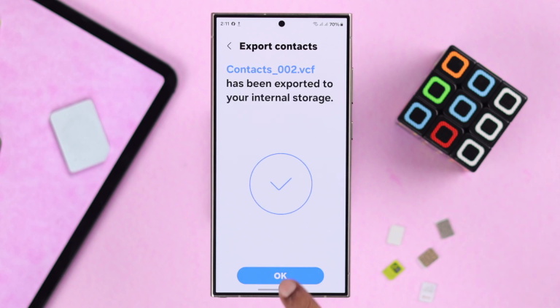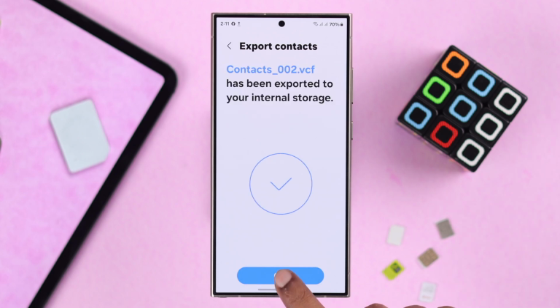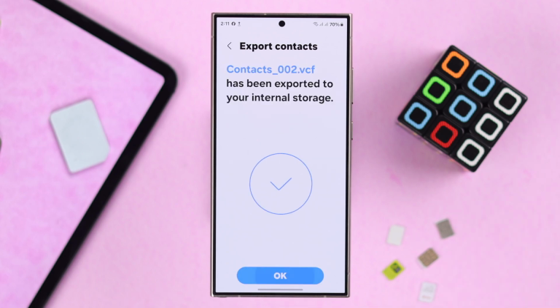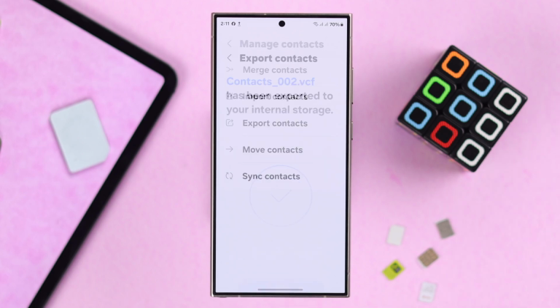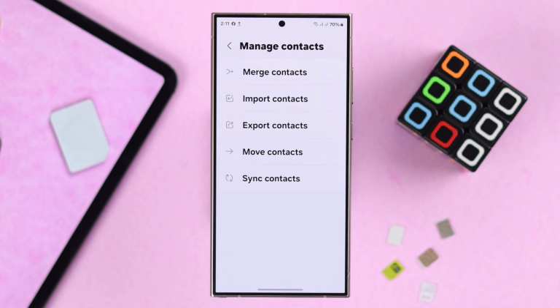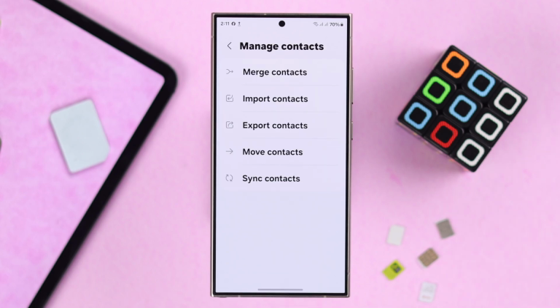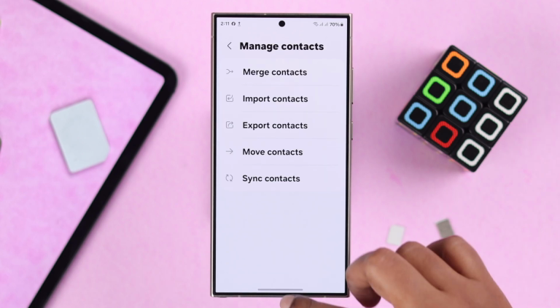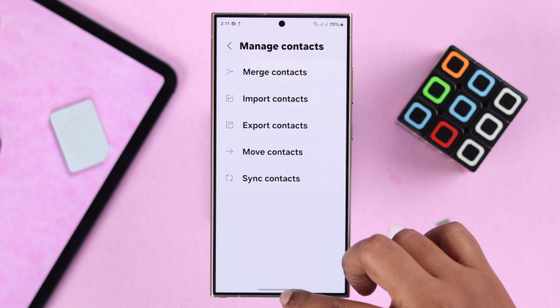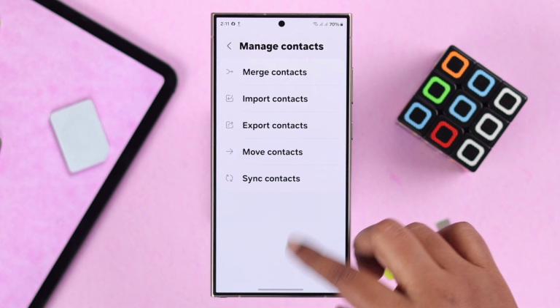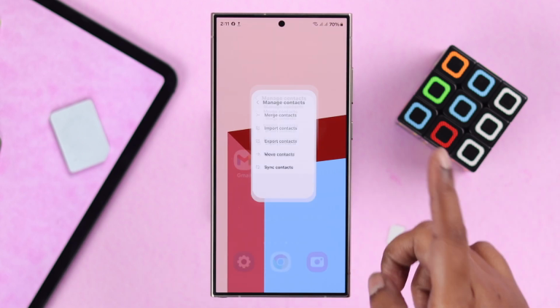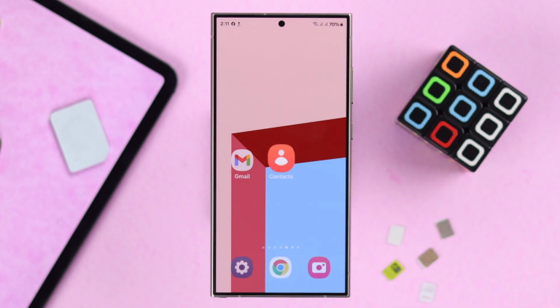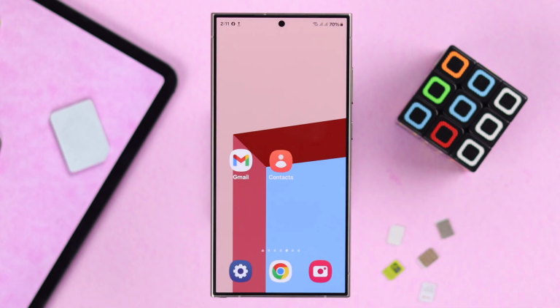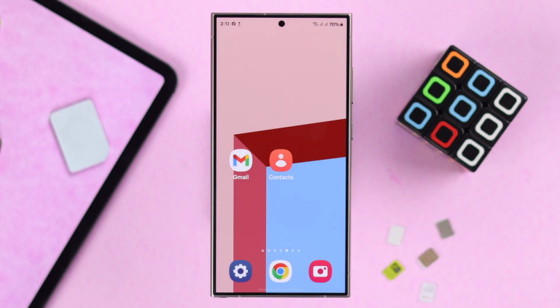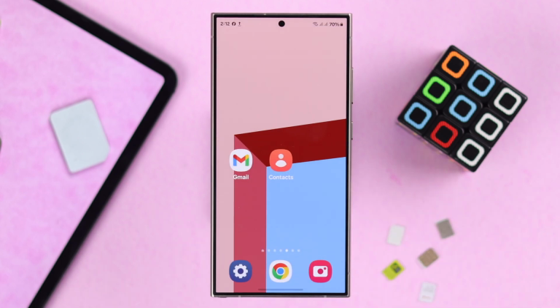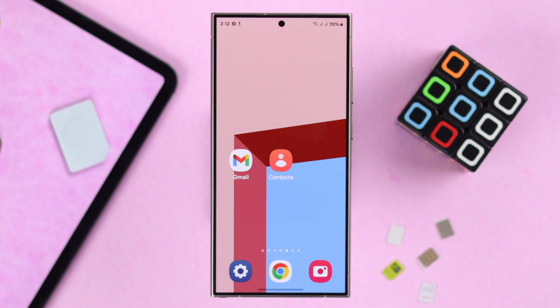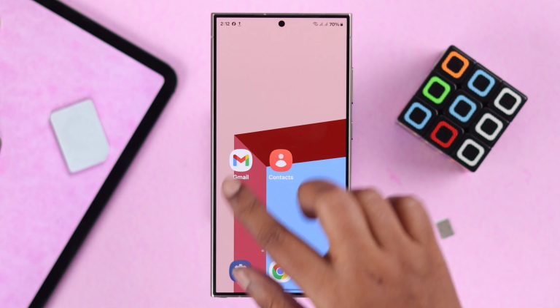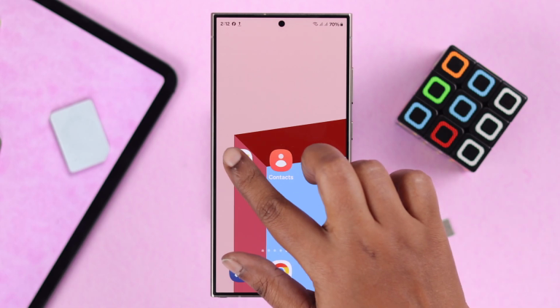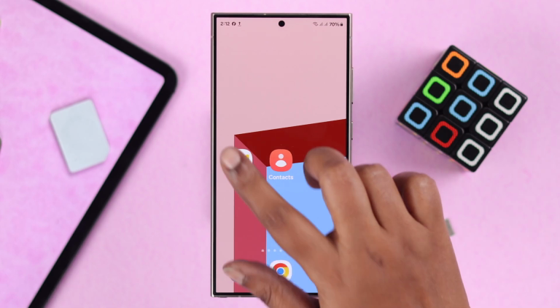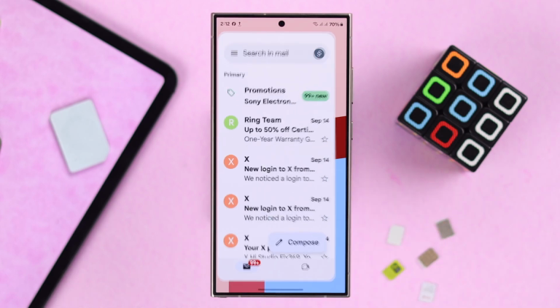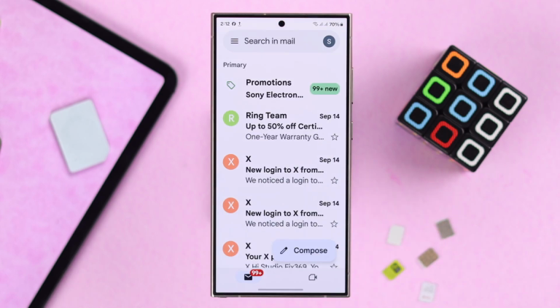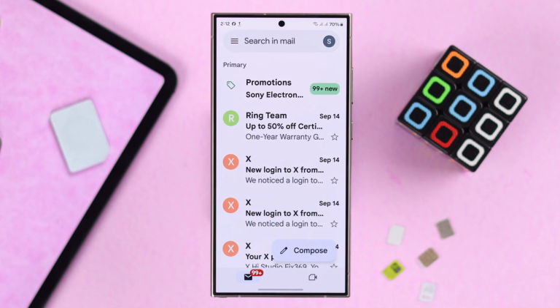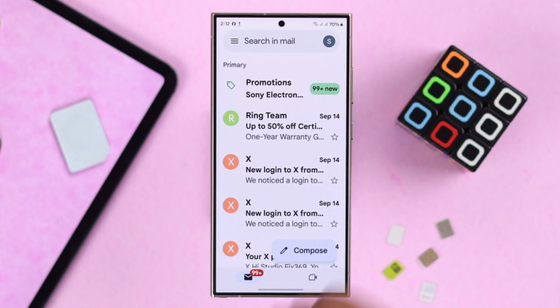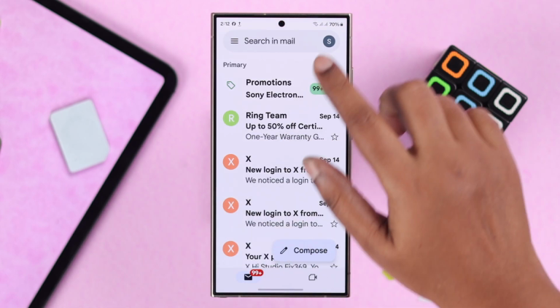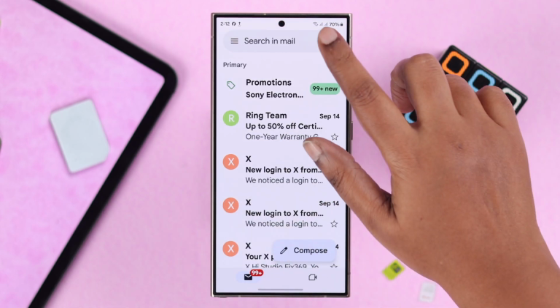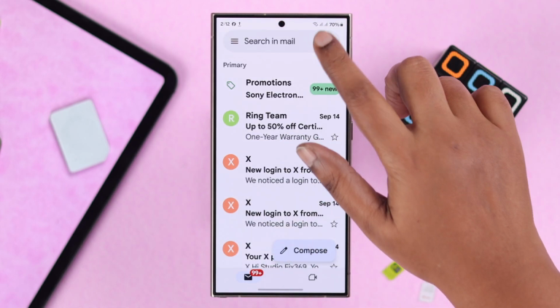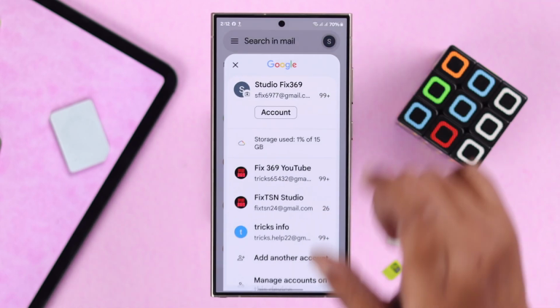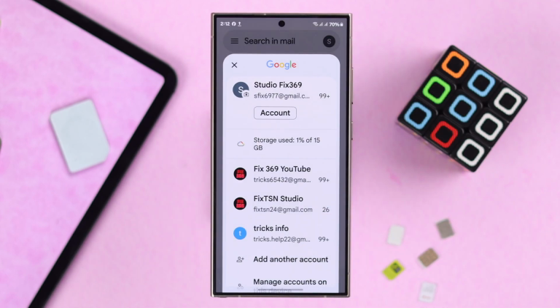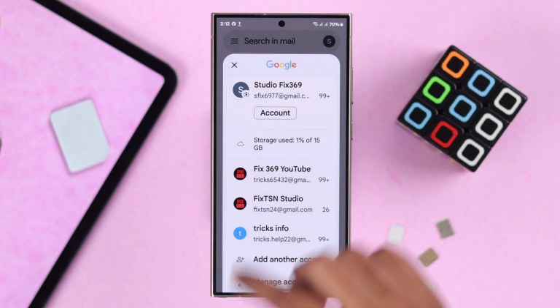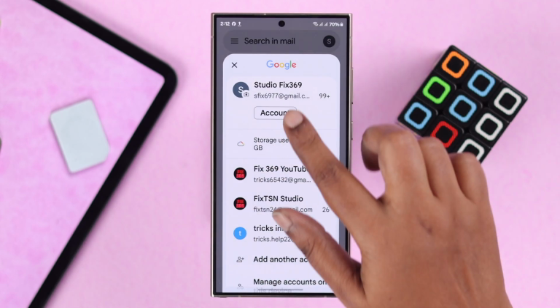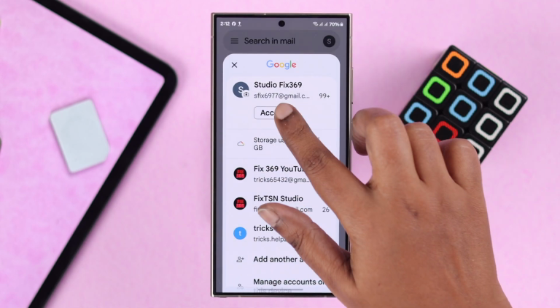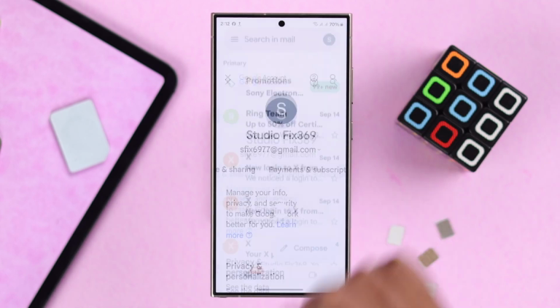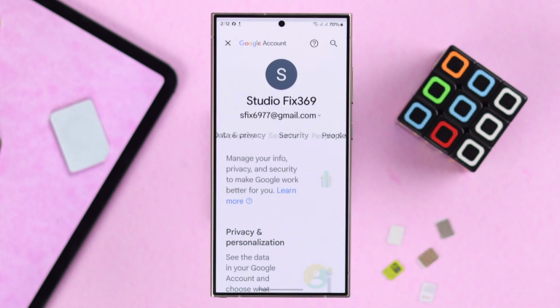It's done — press OK. Now open up Gmail and tap on your profile icon, then go to account.